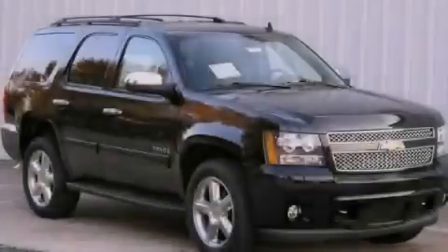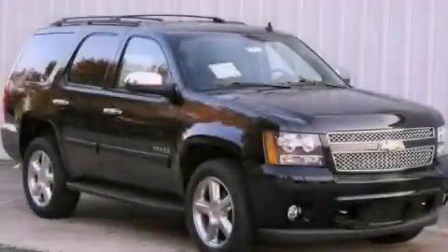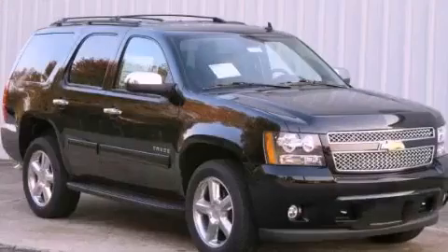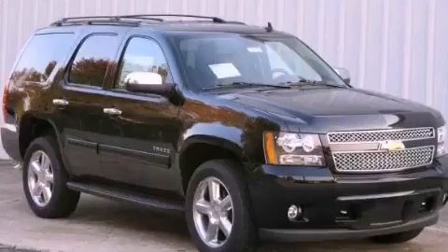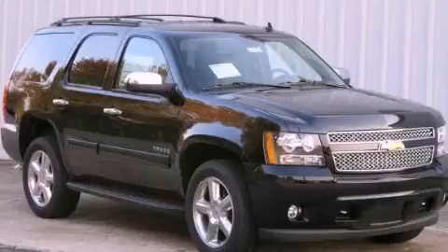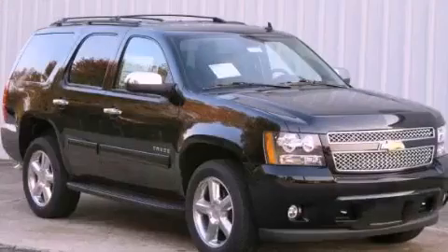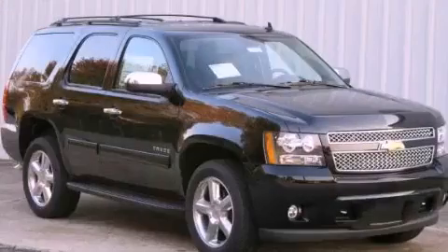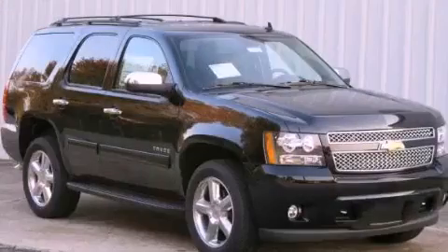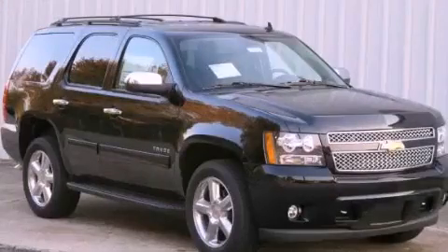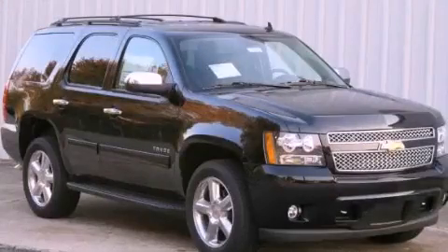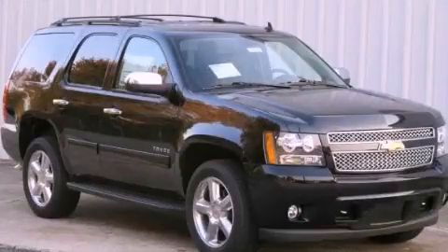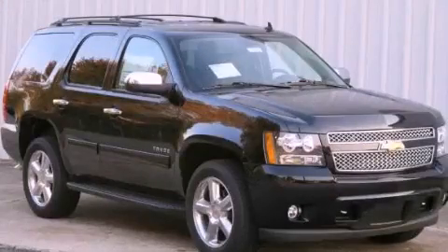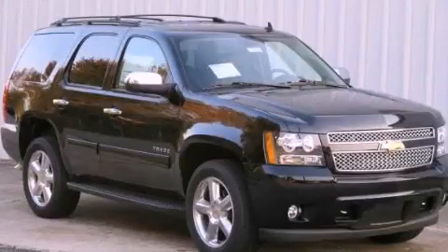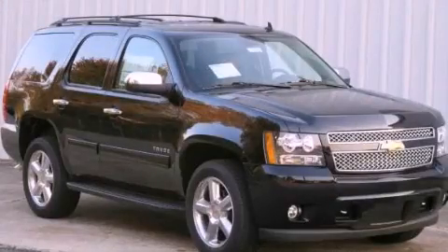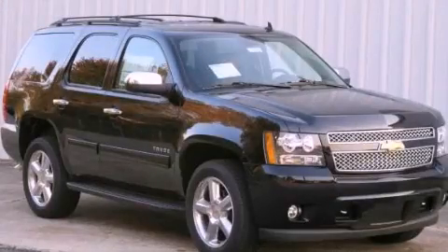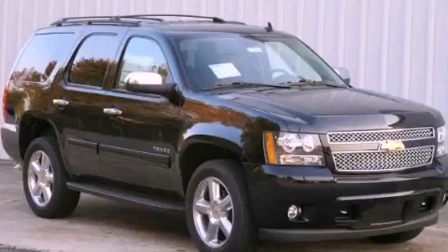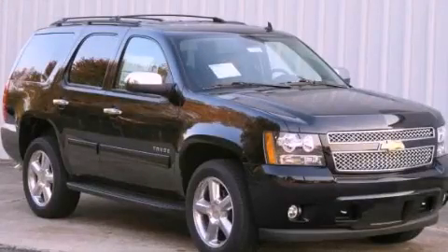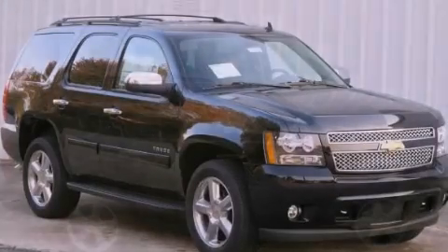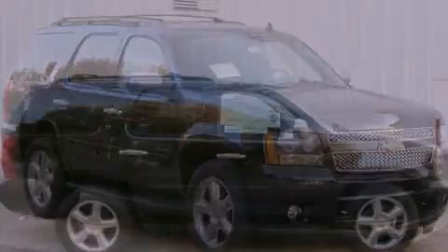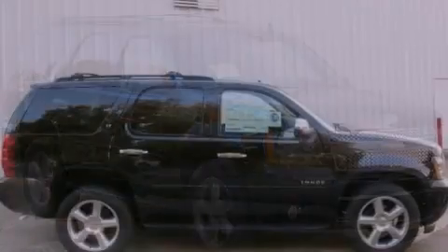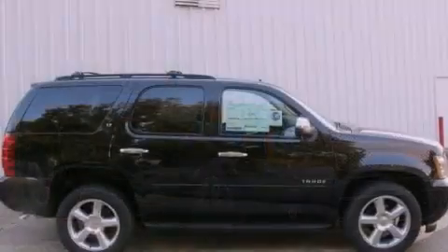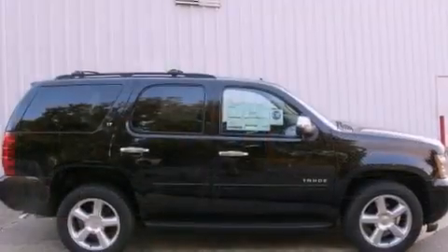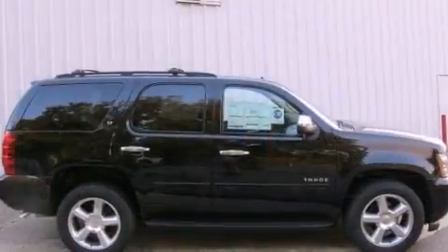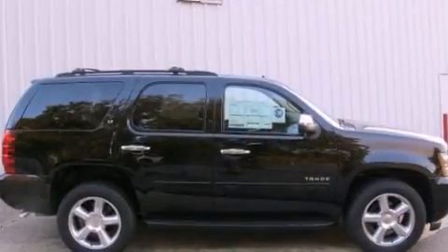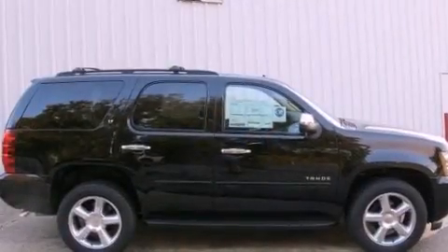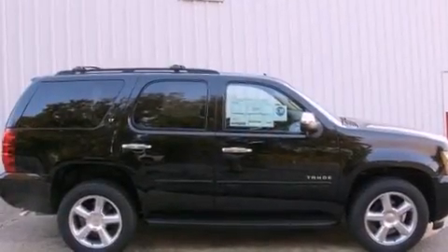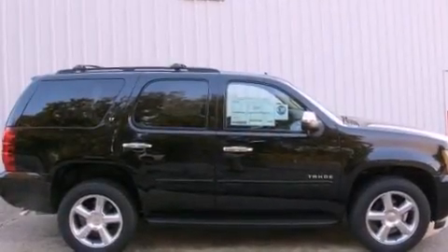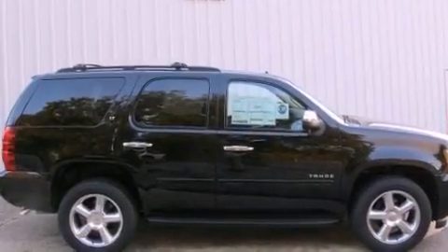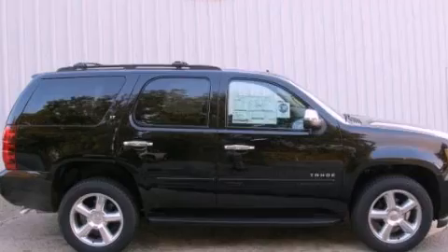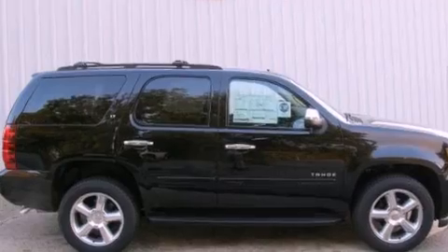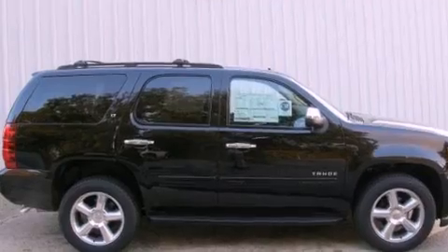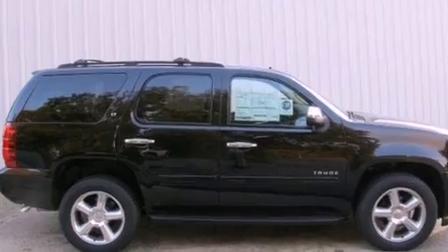This is a brand new 2013 Chevrolet Tahoe, a vehicle with safety, comfort, and space.